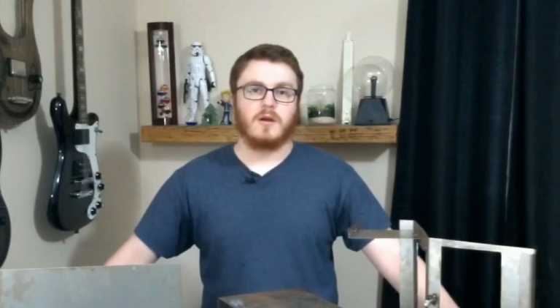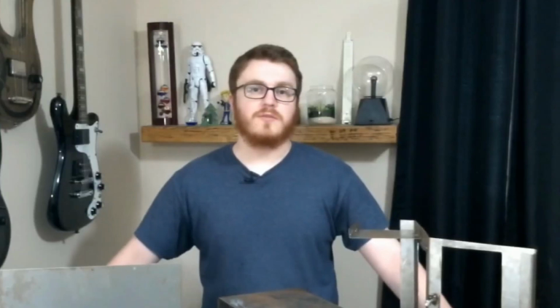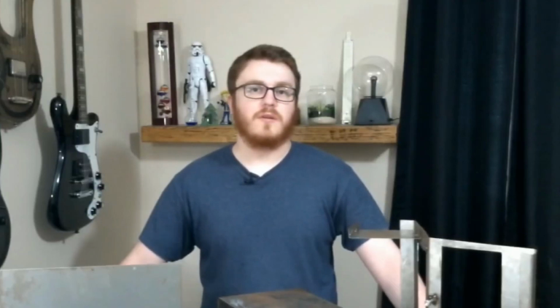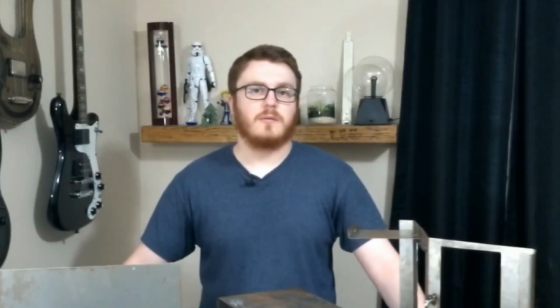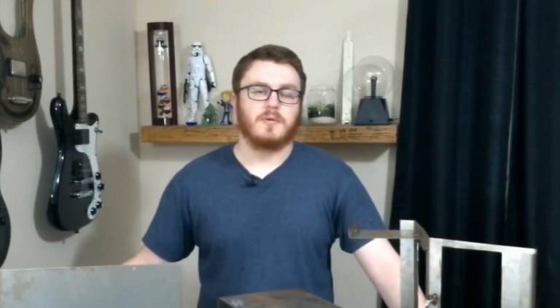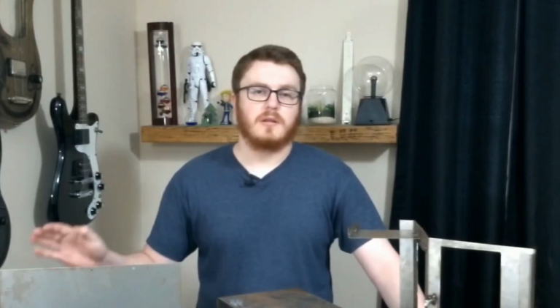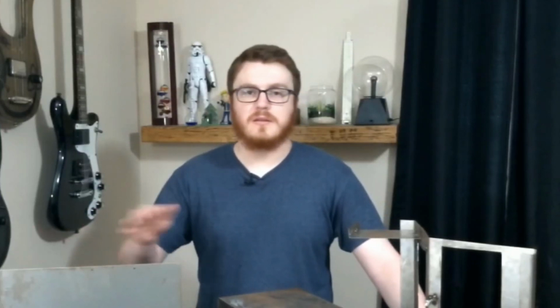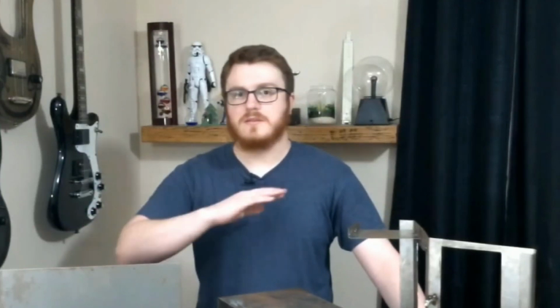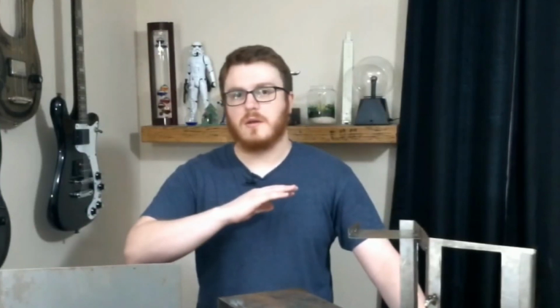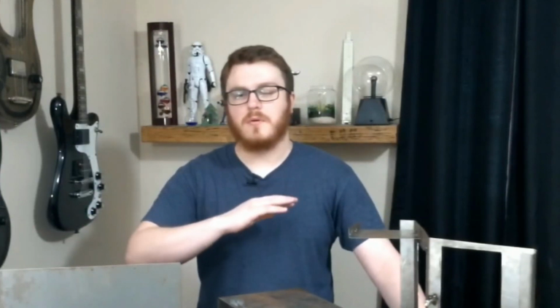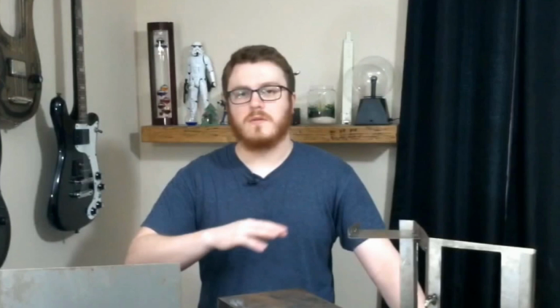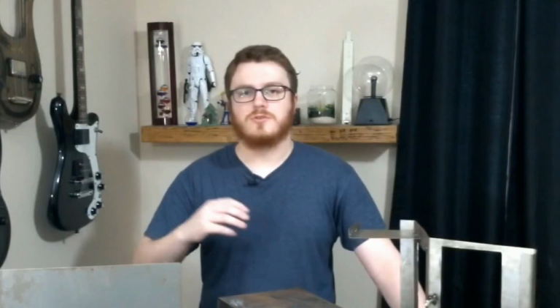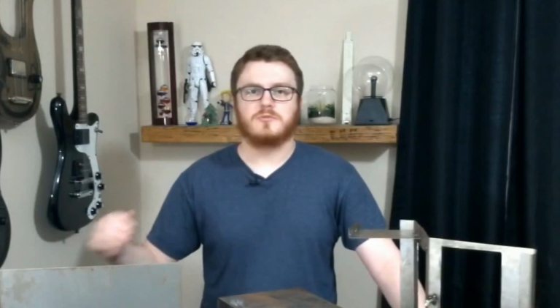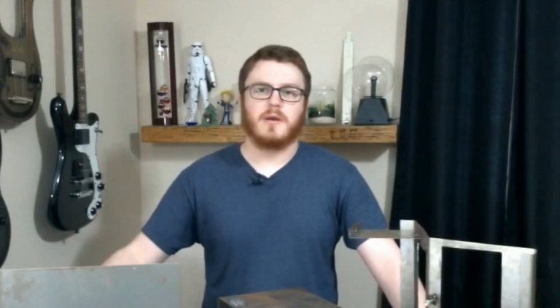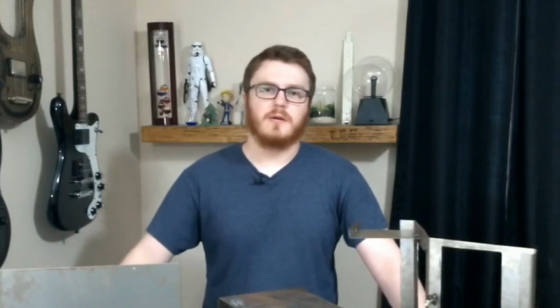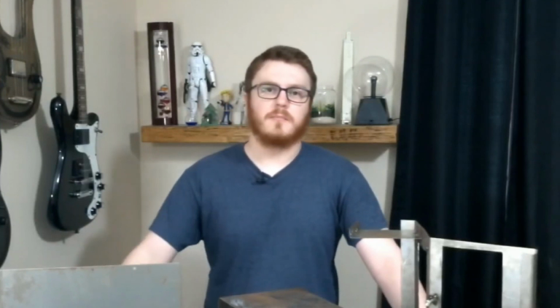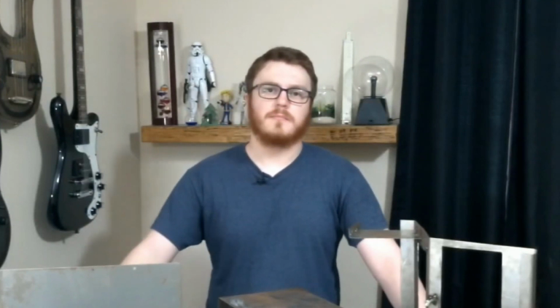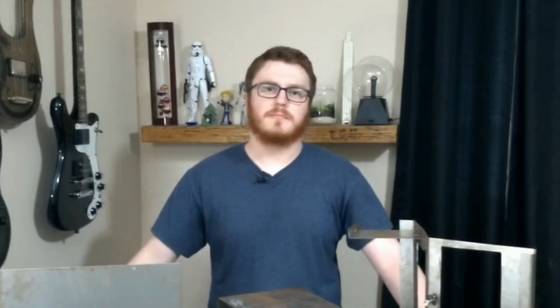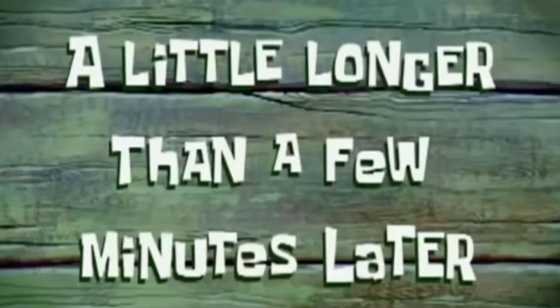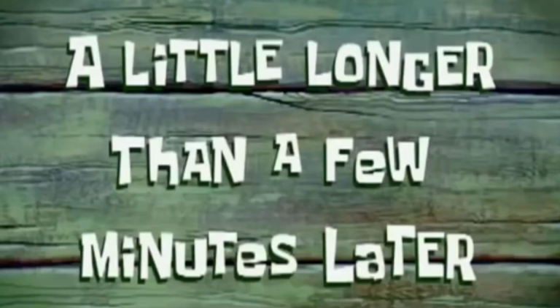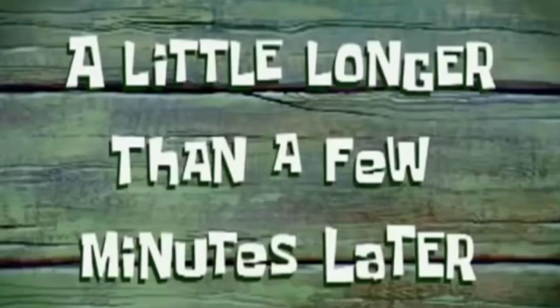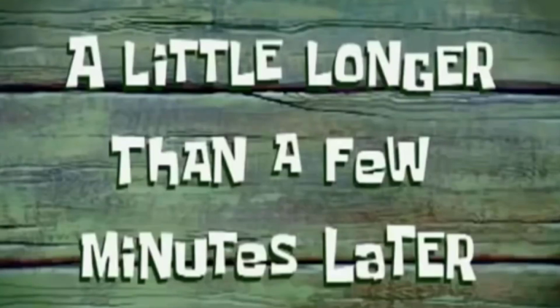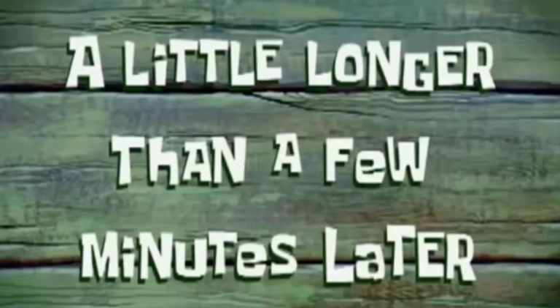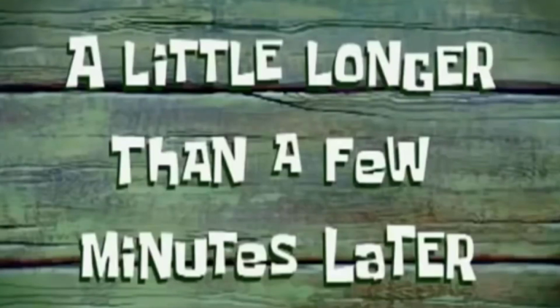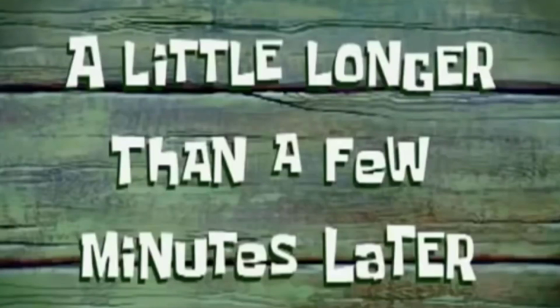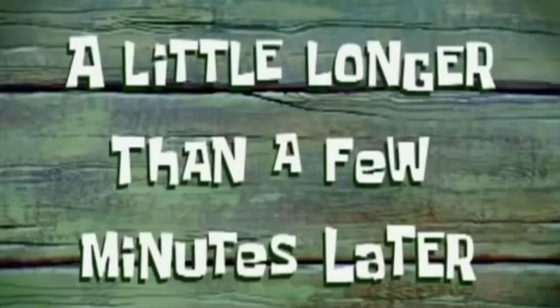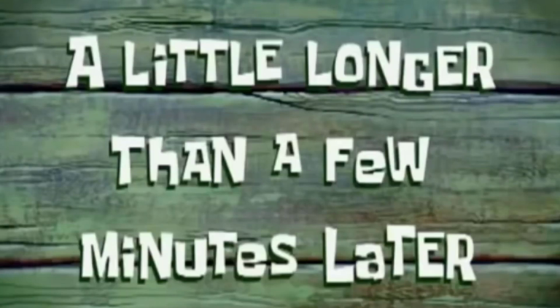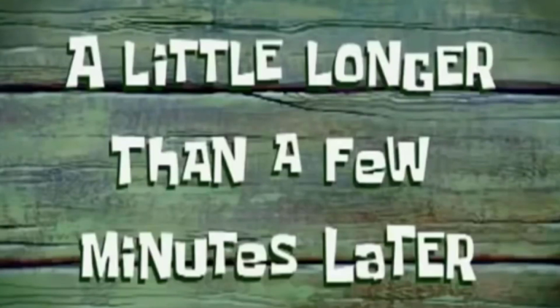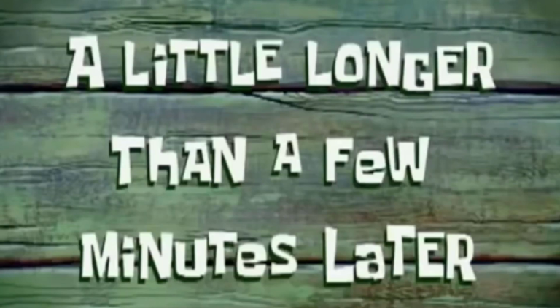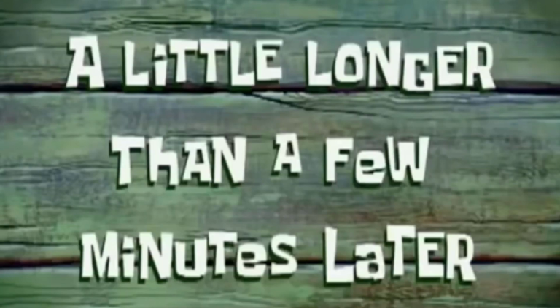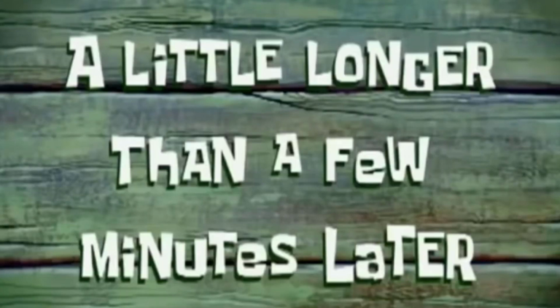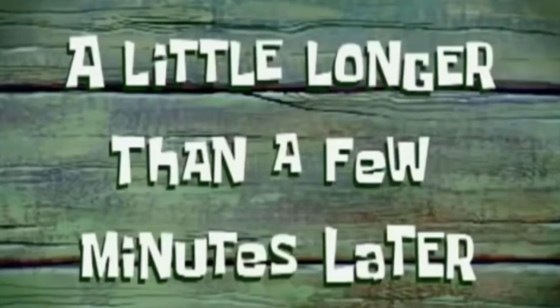Next up I'm going to clean these up and then shoot some paint on them. A little longer than a few minutes later...